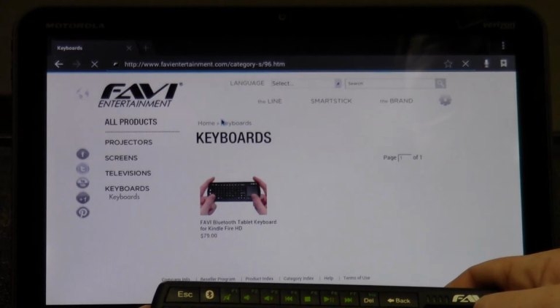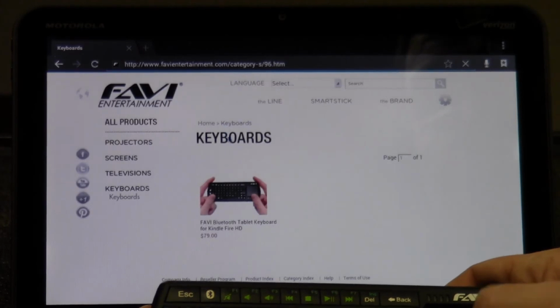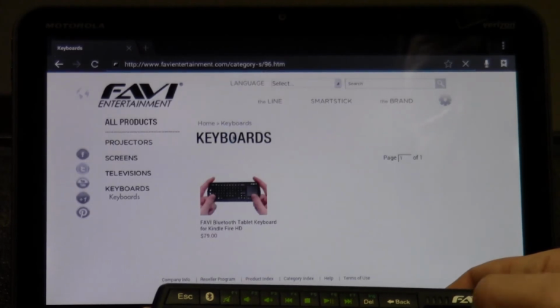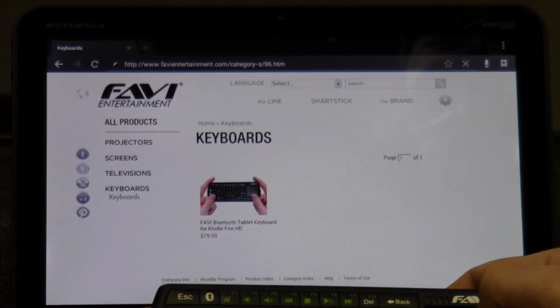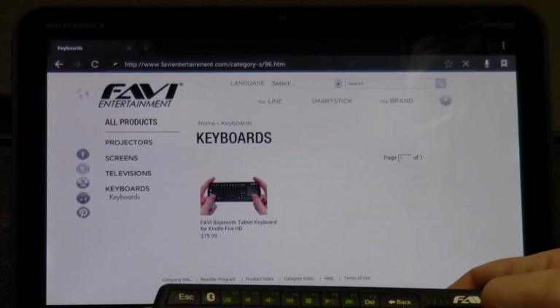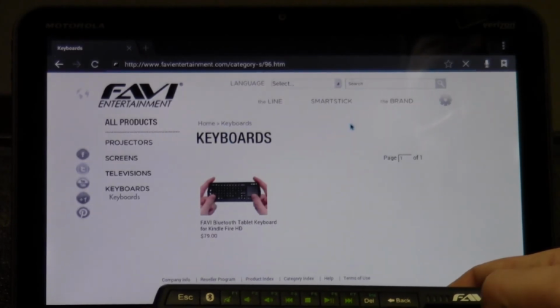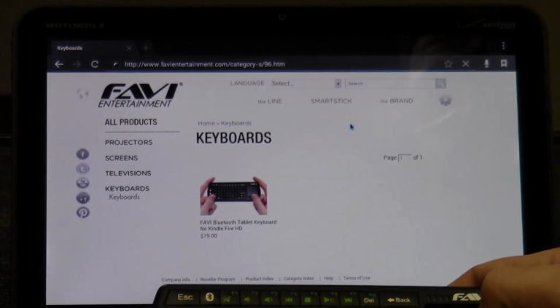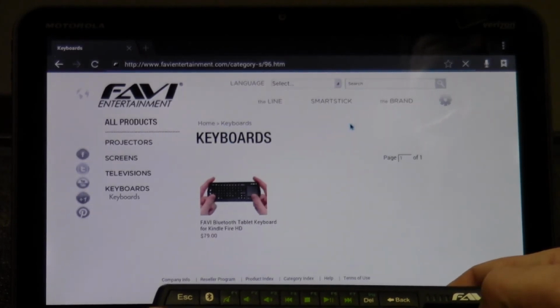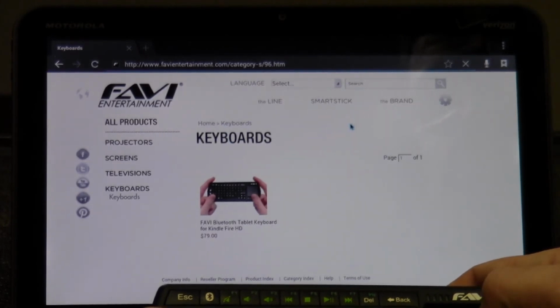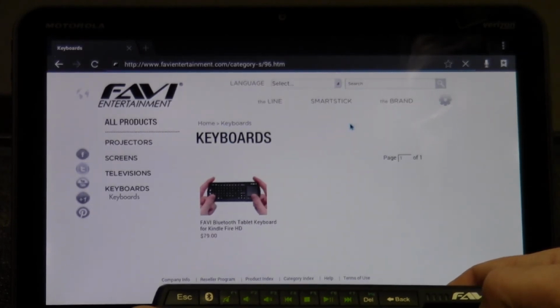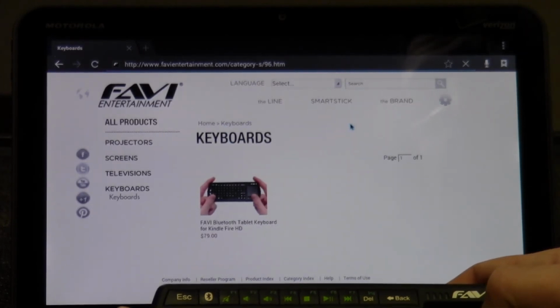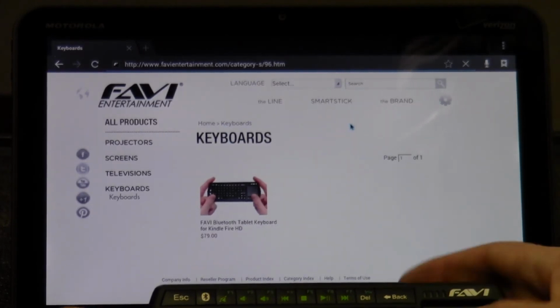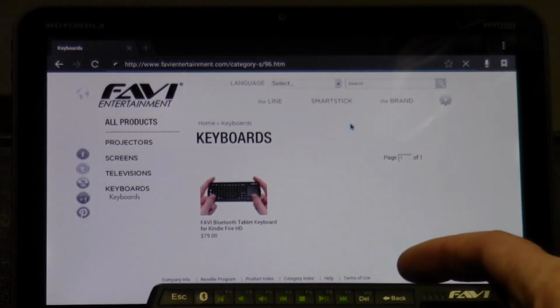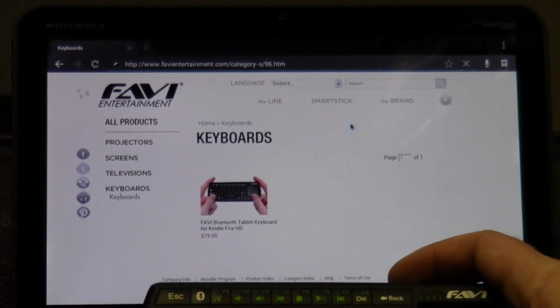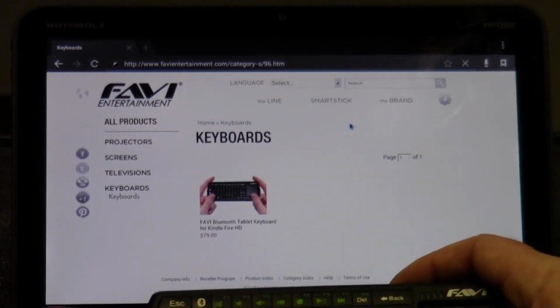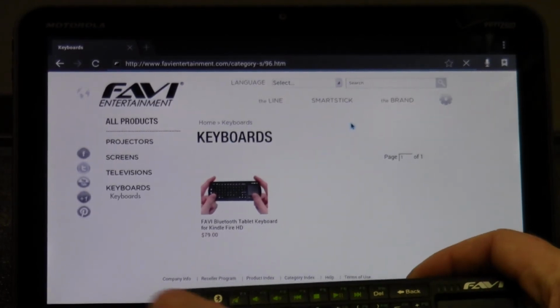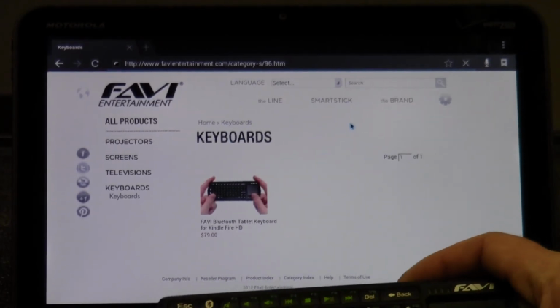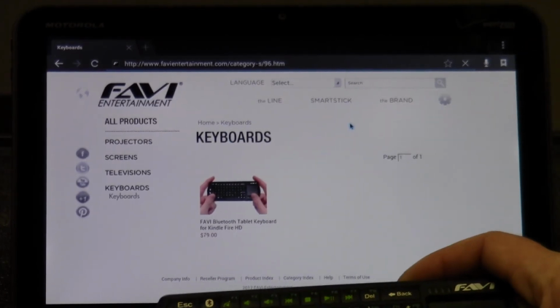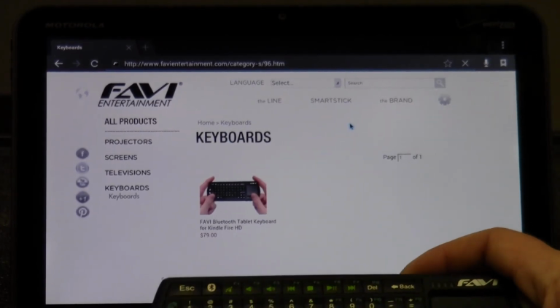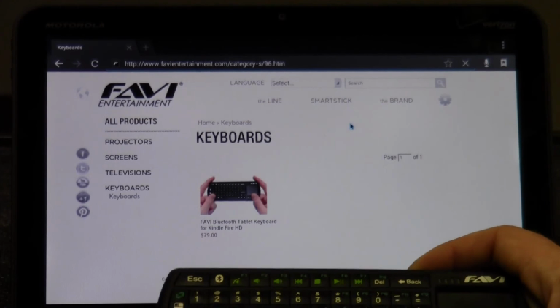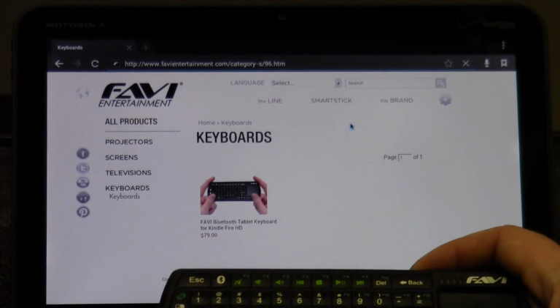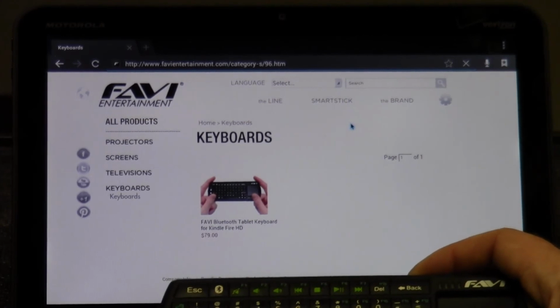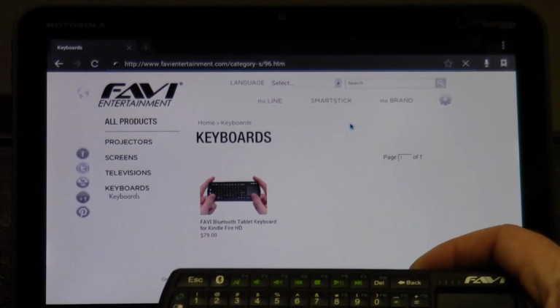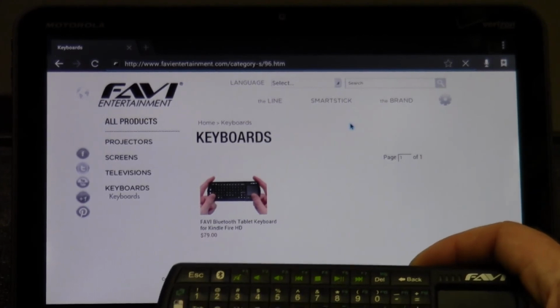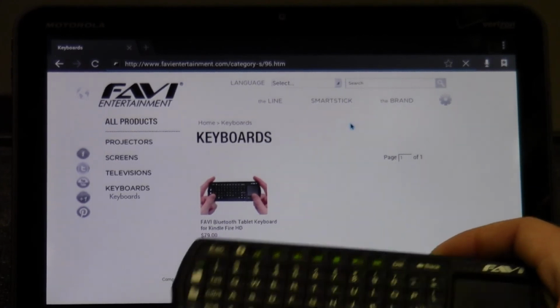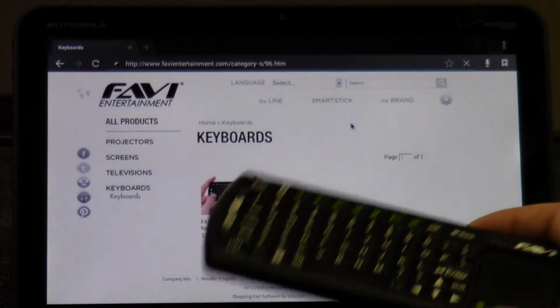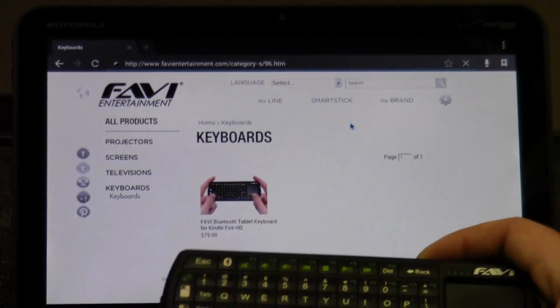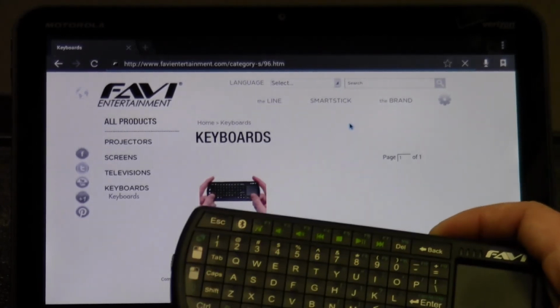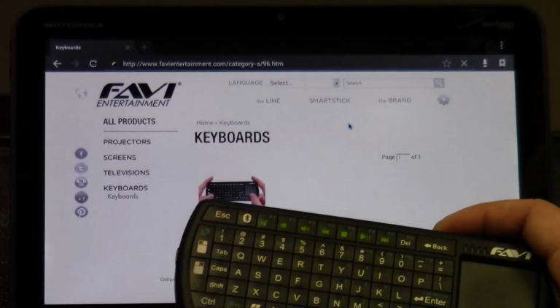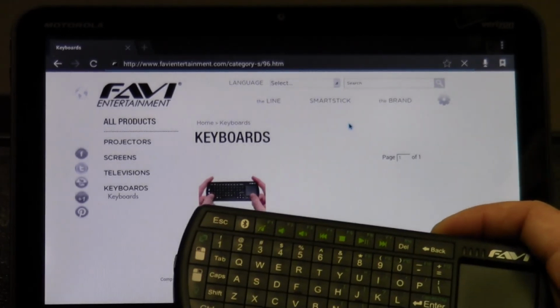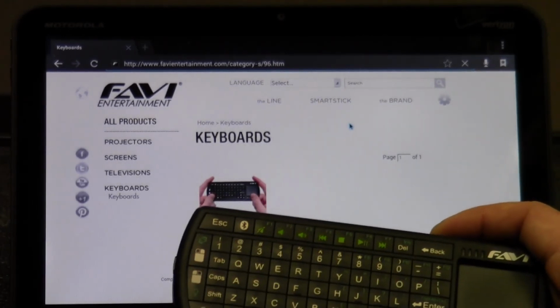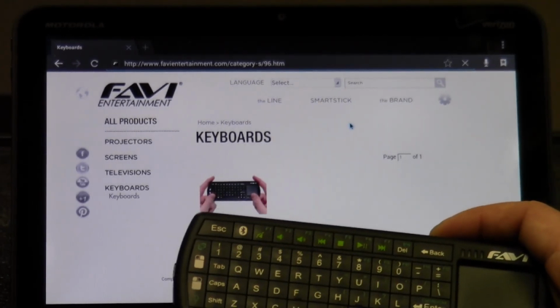And there you have it — that's how you pair your Favi Bluetooth keyboard with a tablet. Thanks for watching.